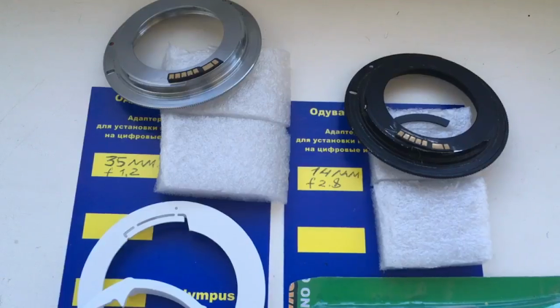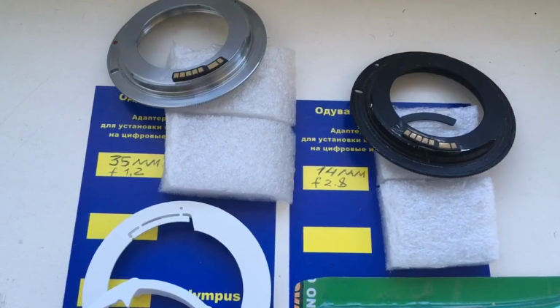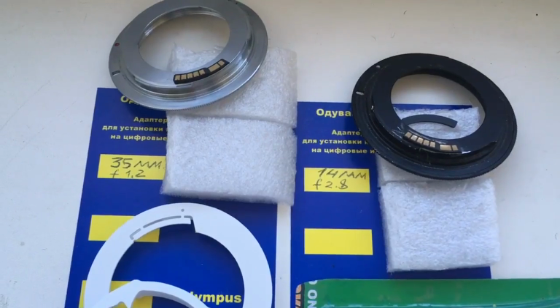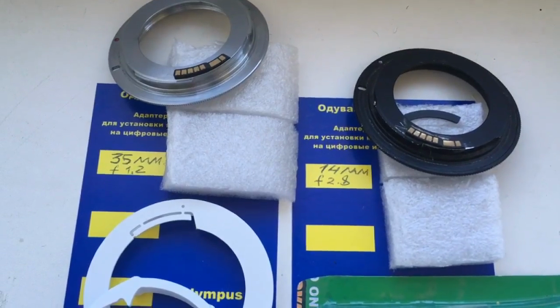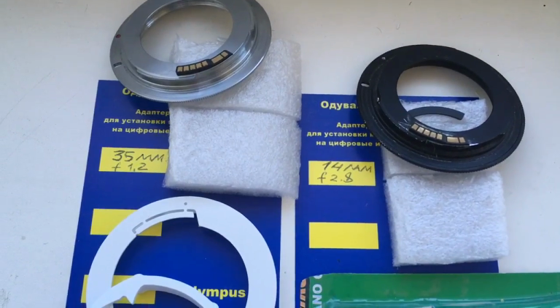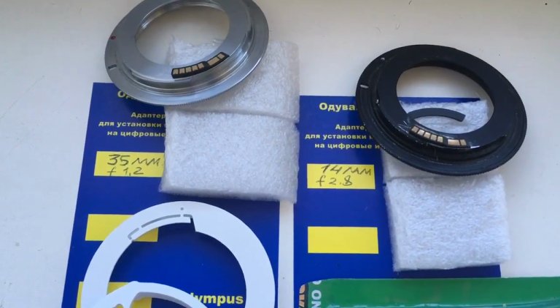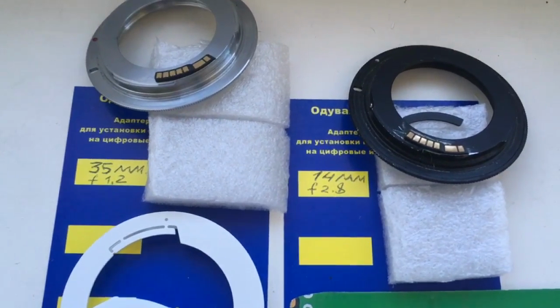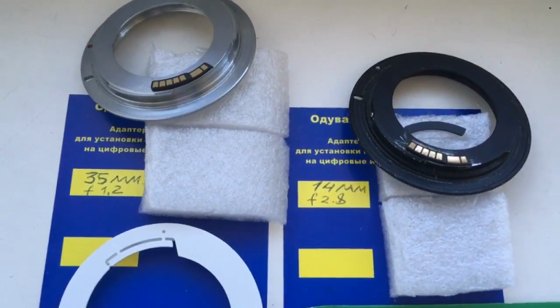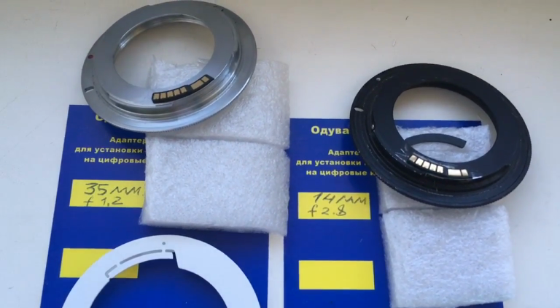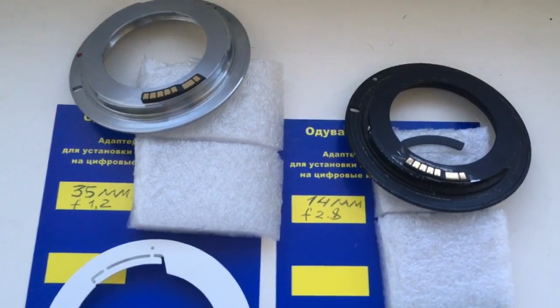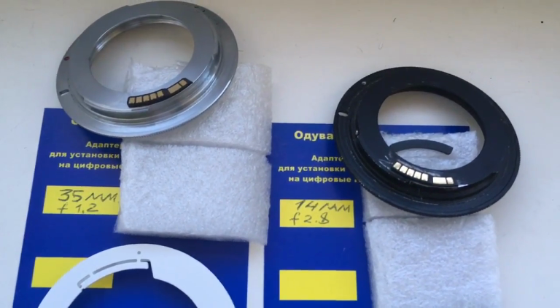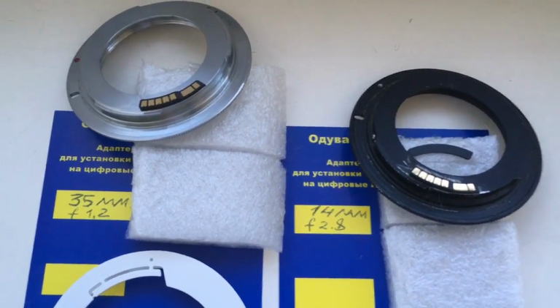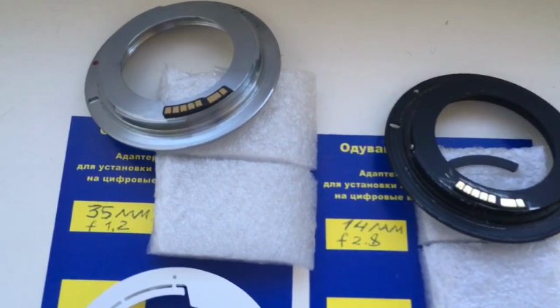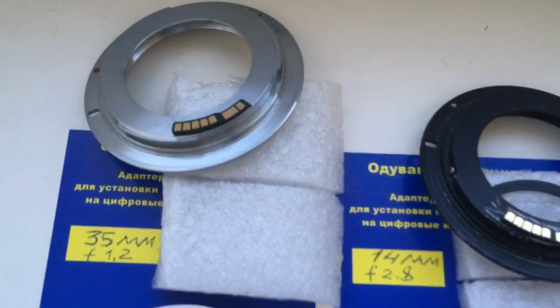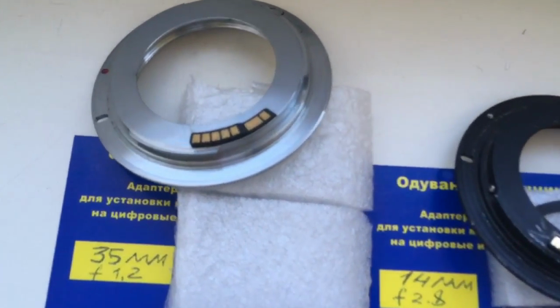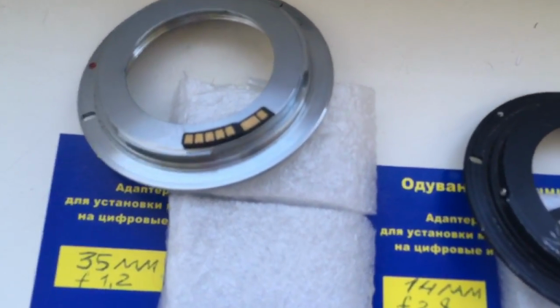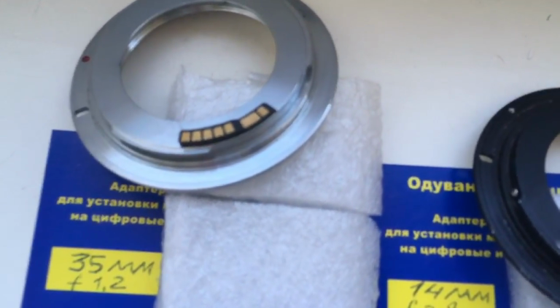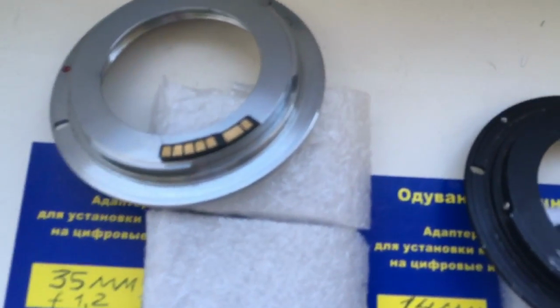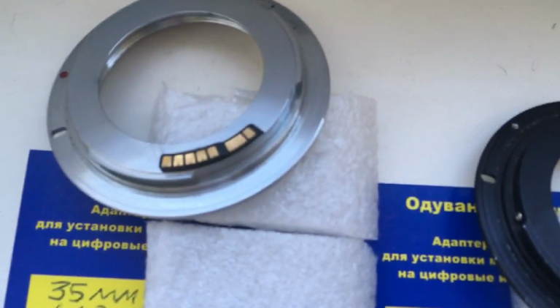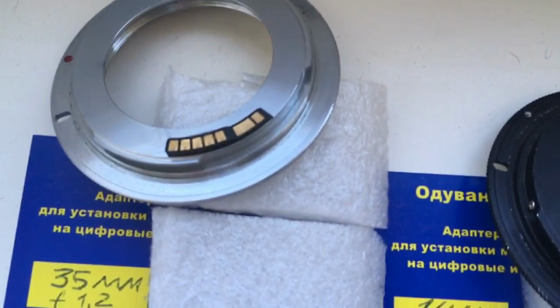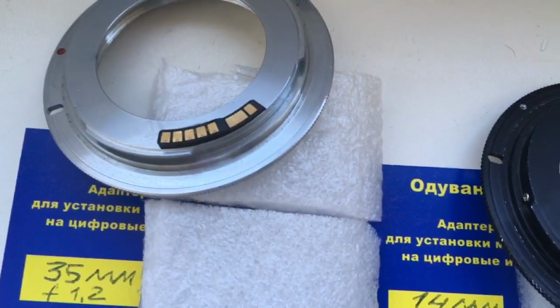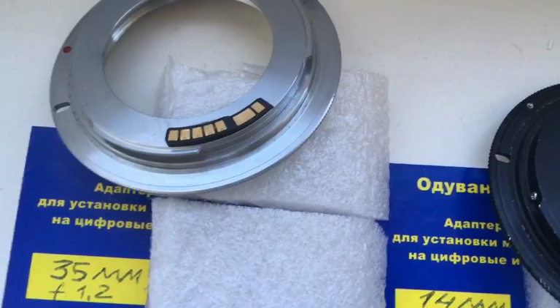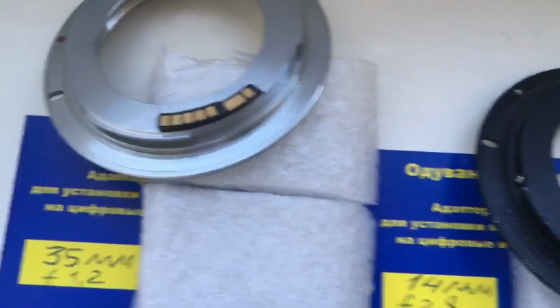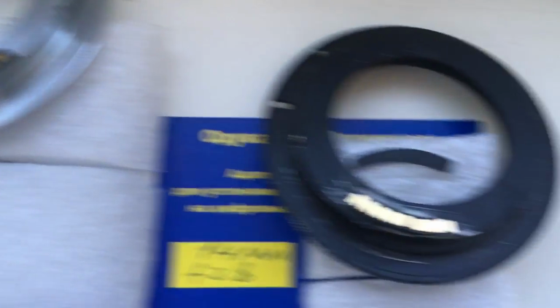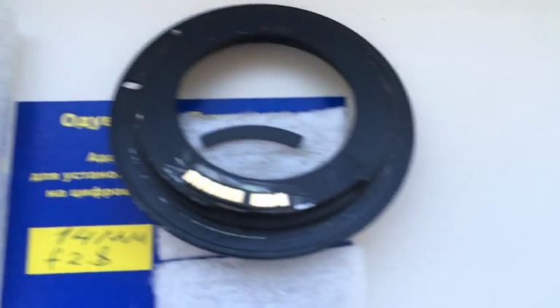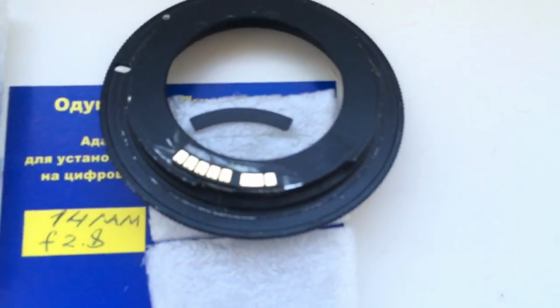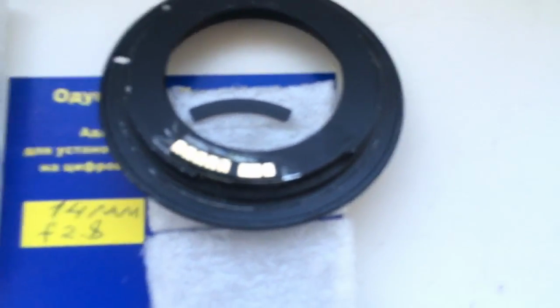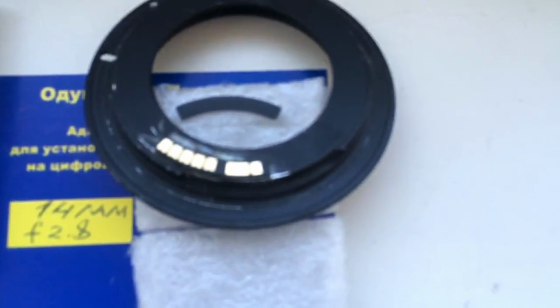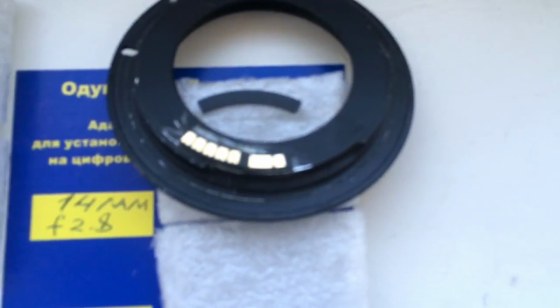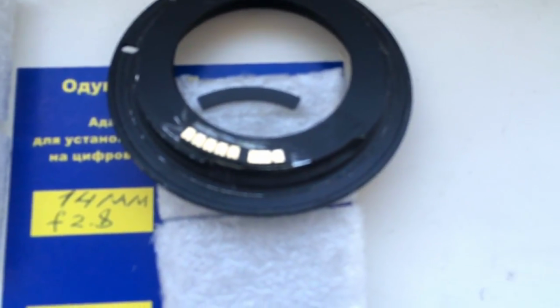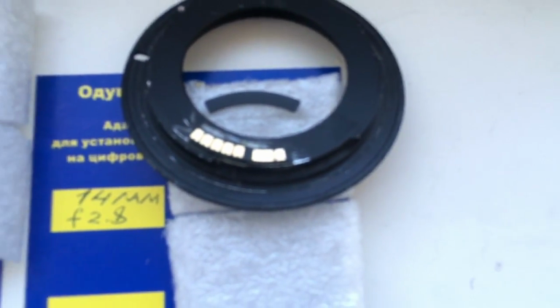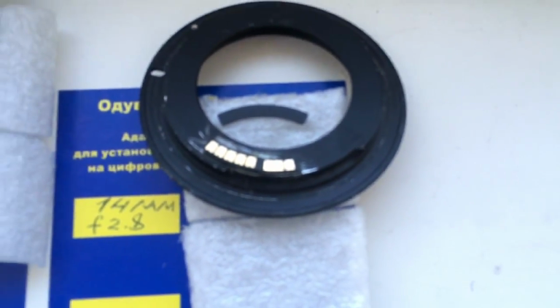Ciao Maud, this video is about your chips. Look, this is the first chip, this is the second chip.